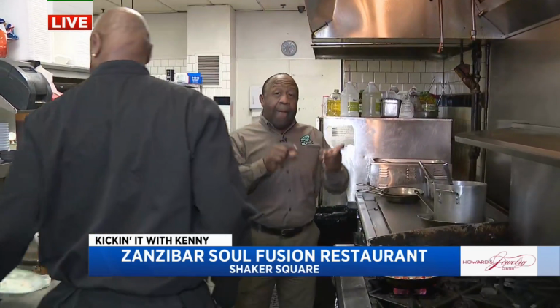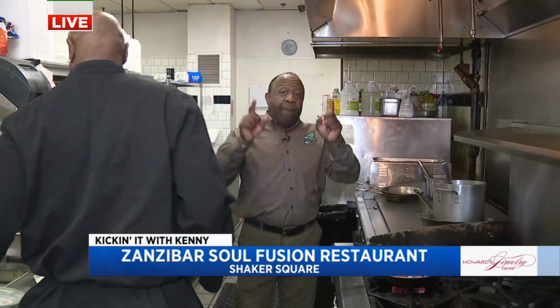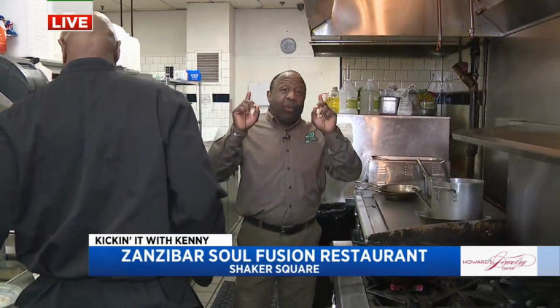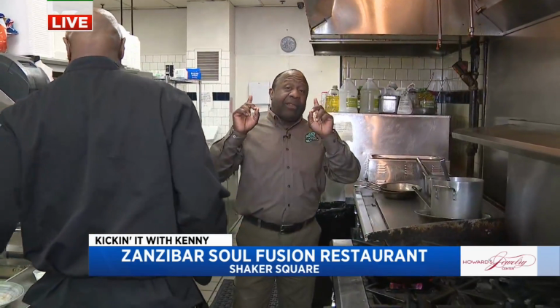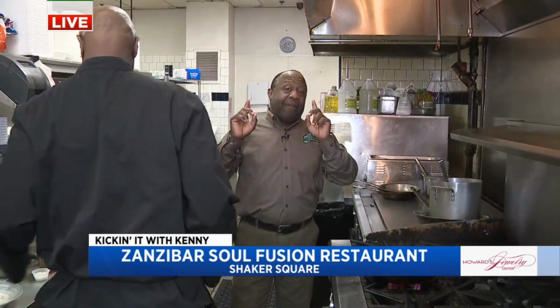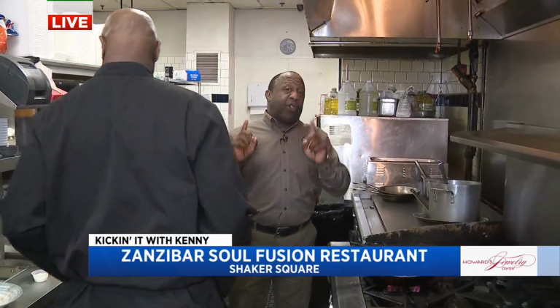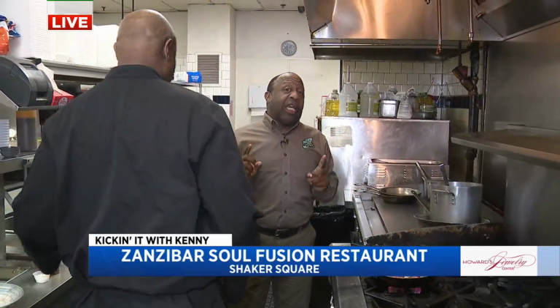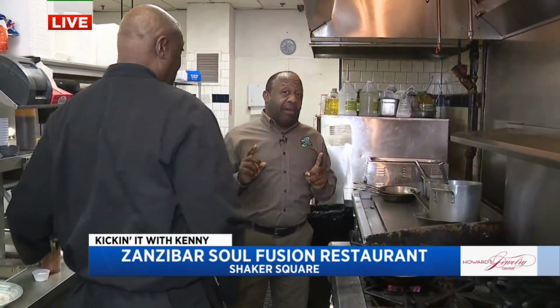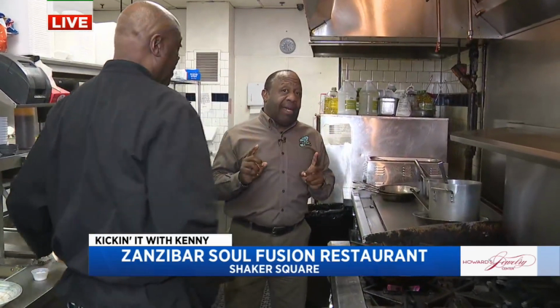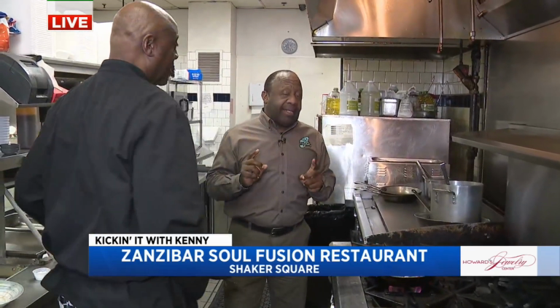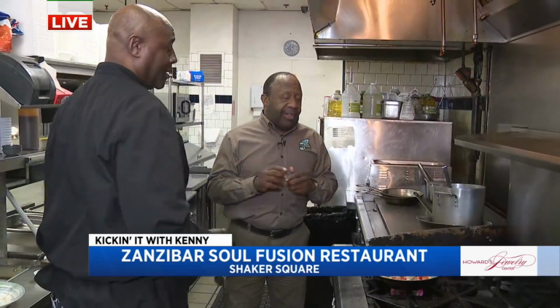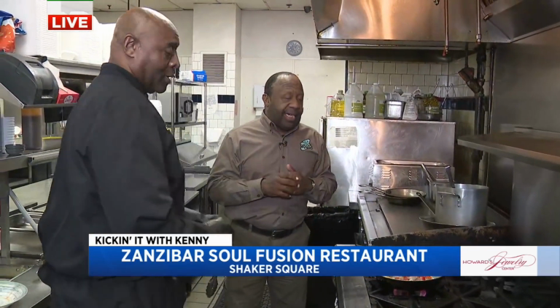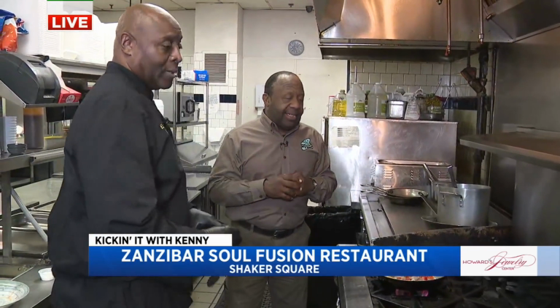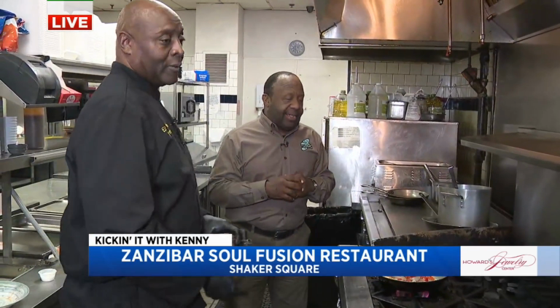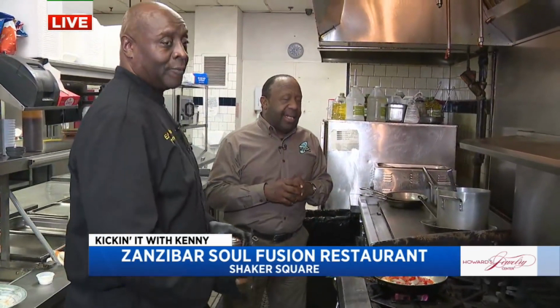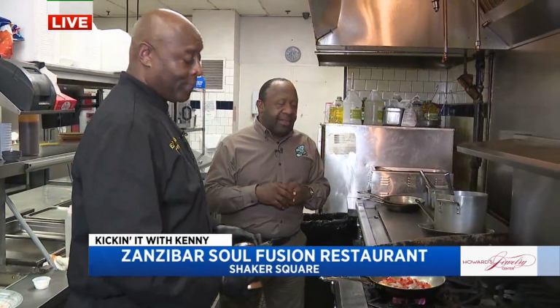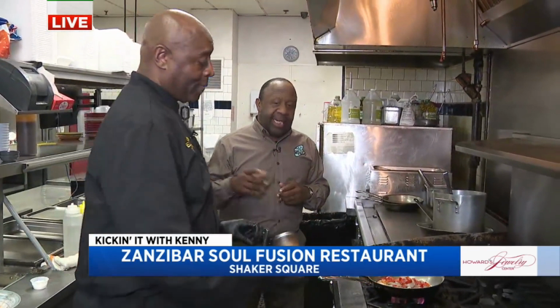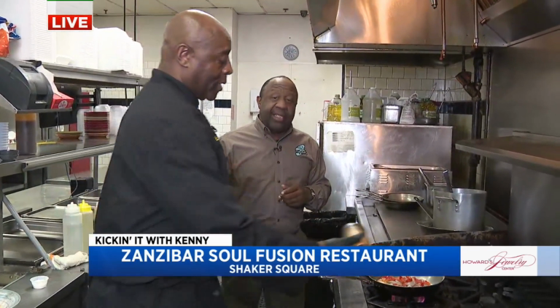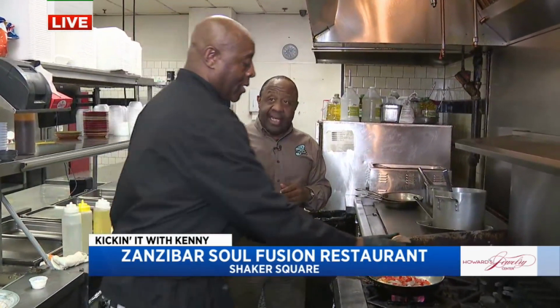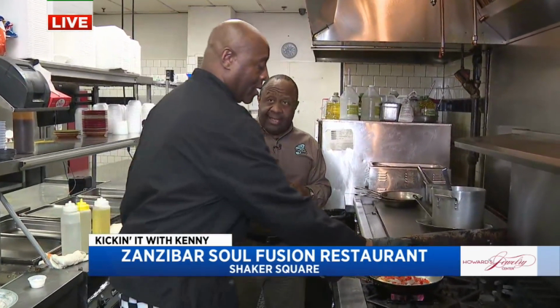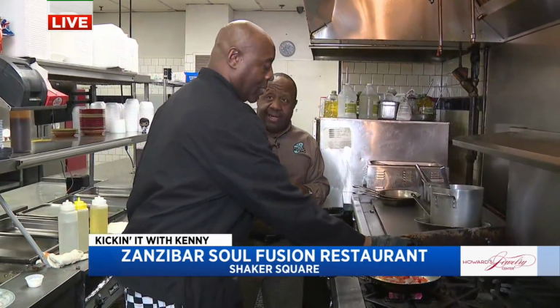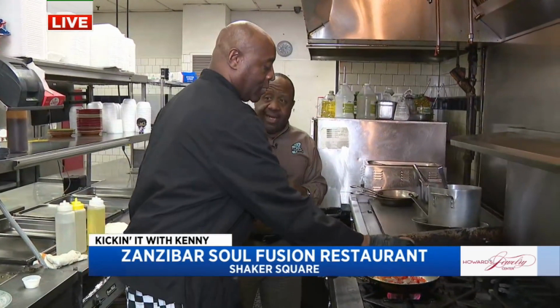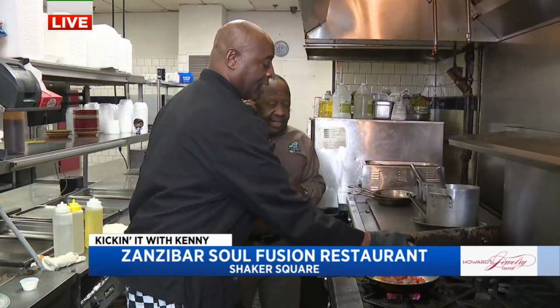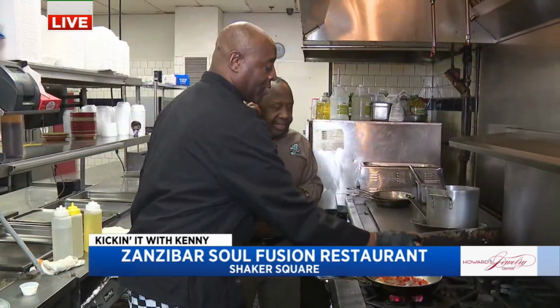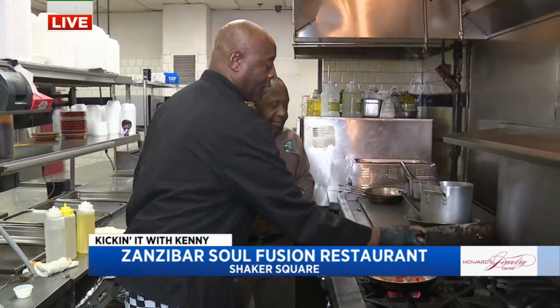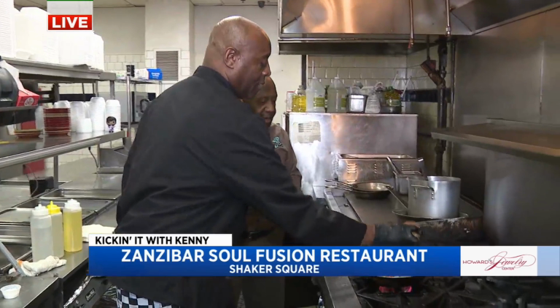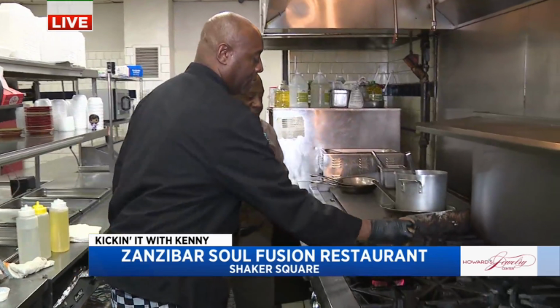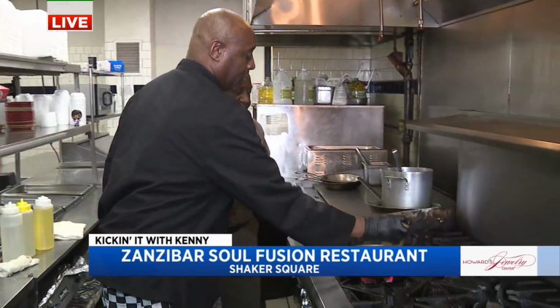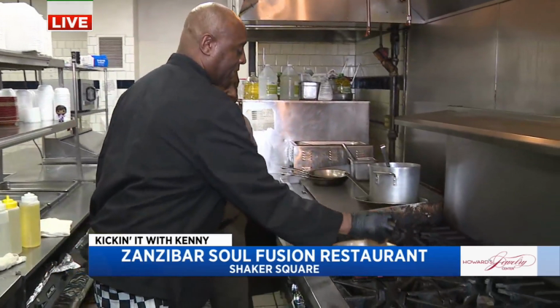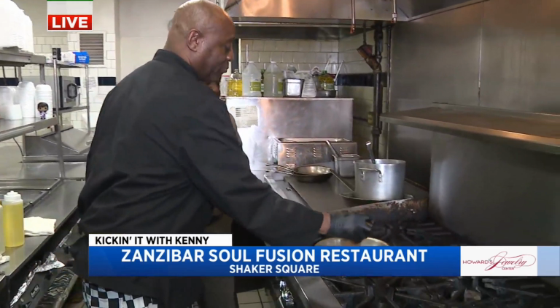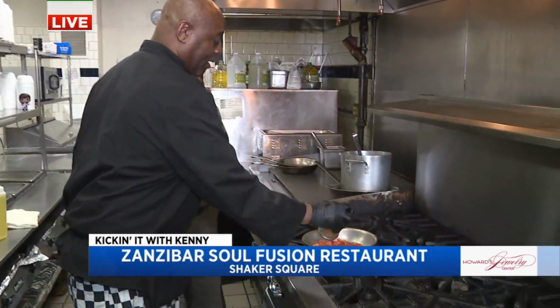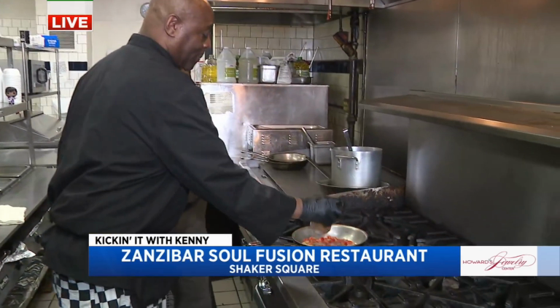We're at the Shaker Heights location. There's another location that's downtown — it's on Prospect.